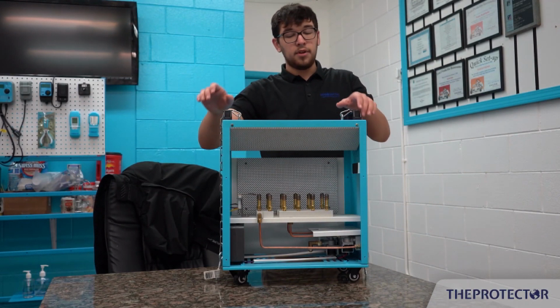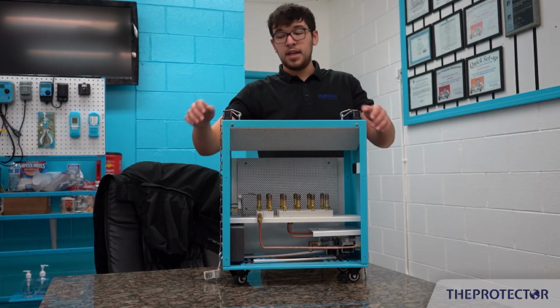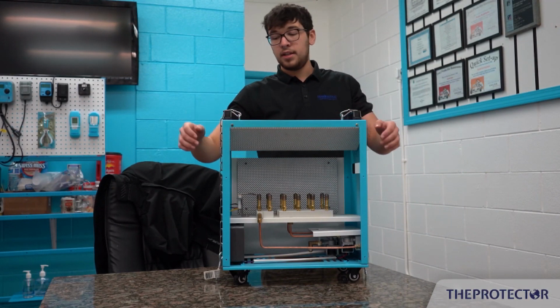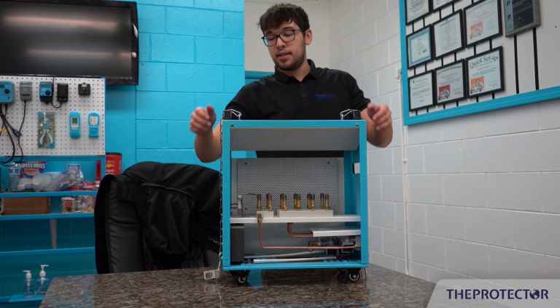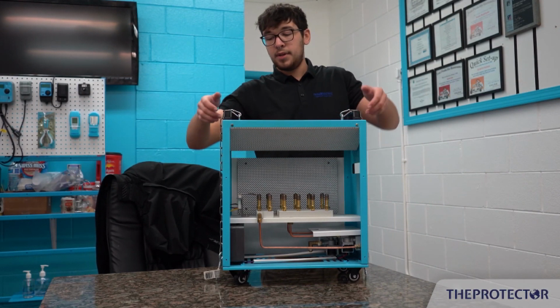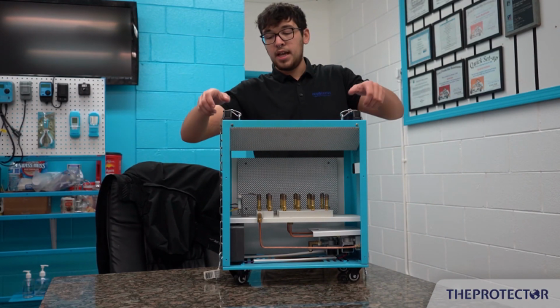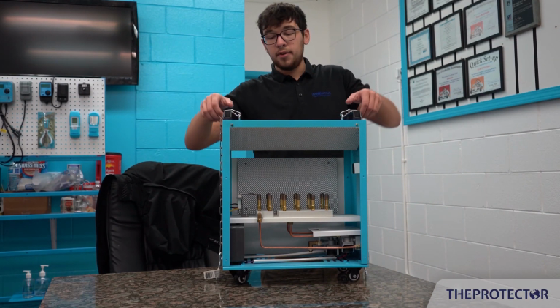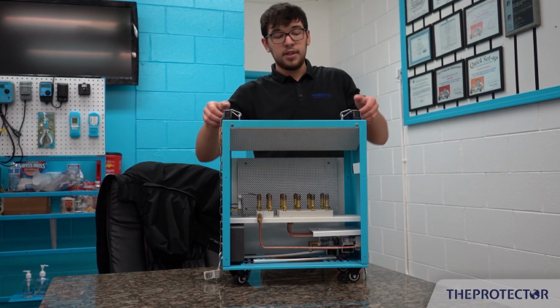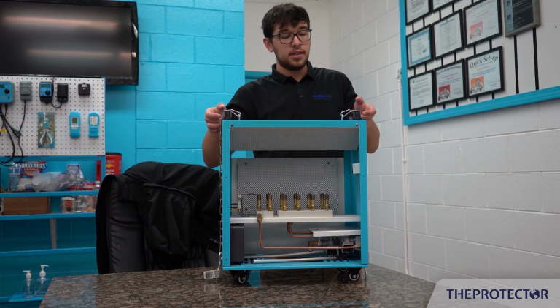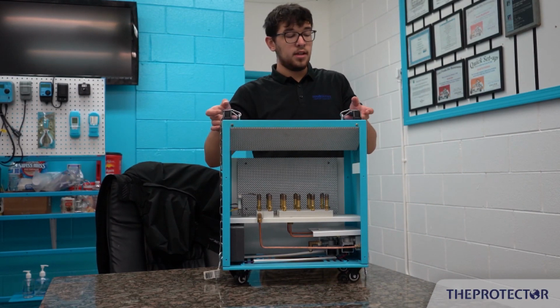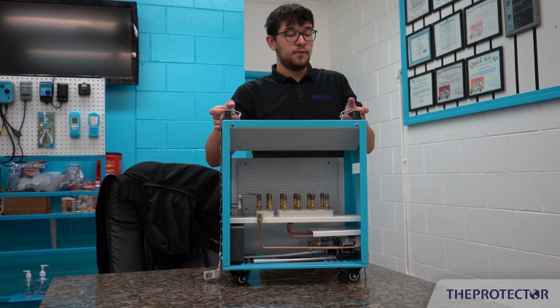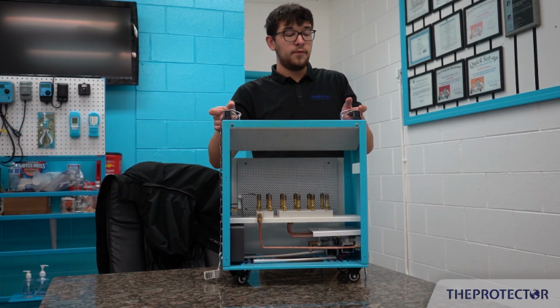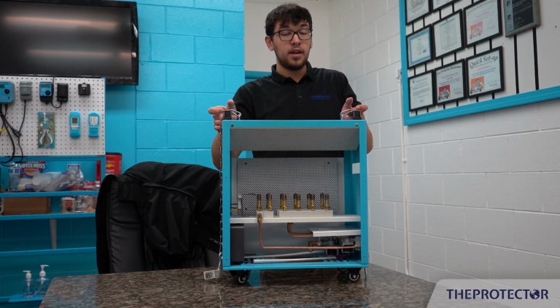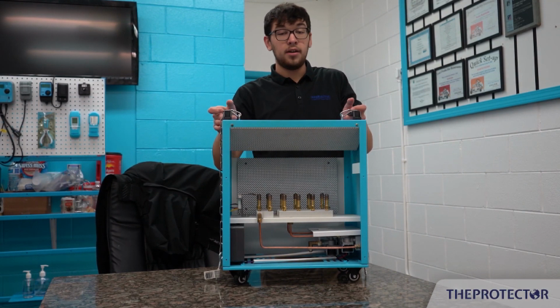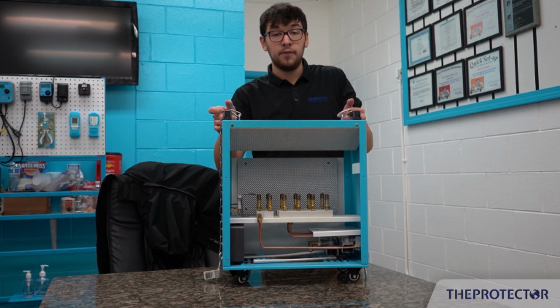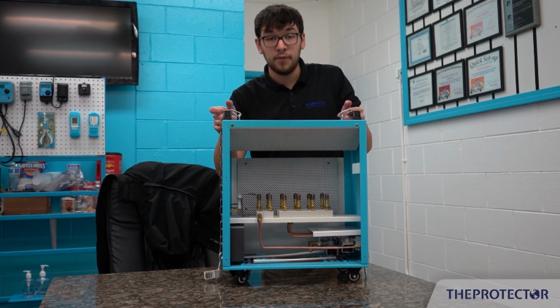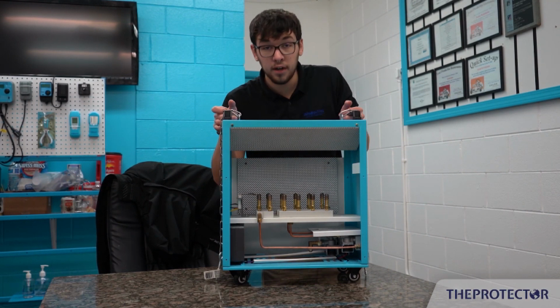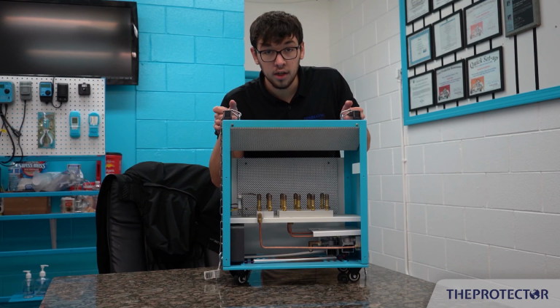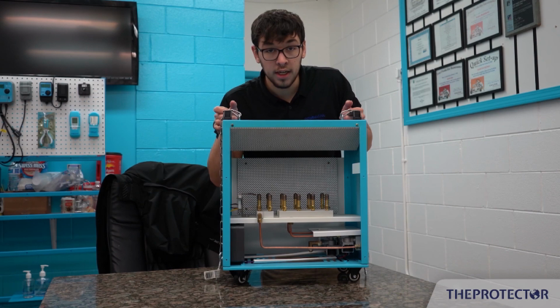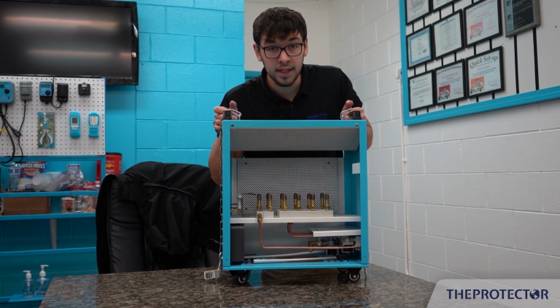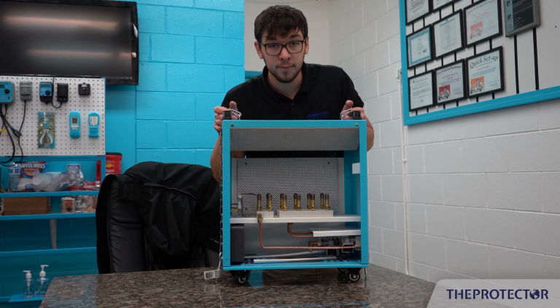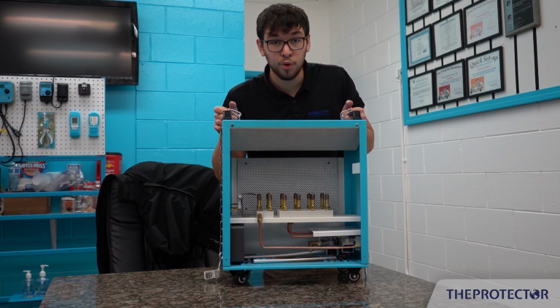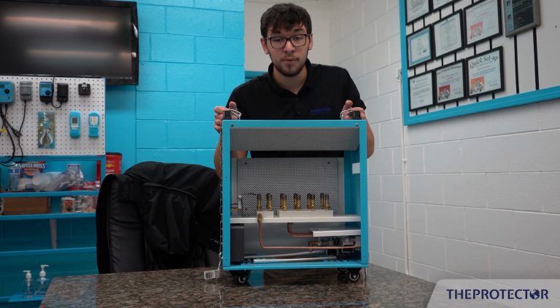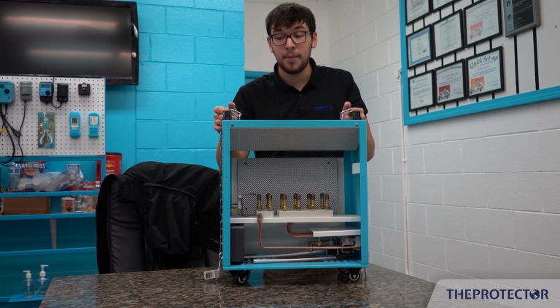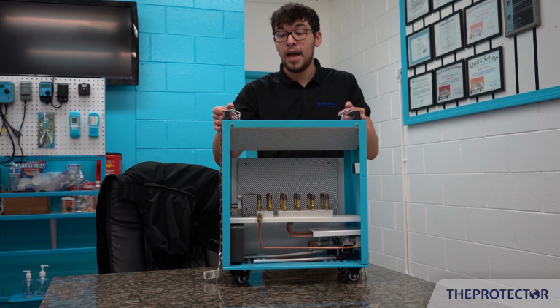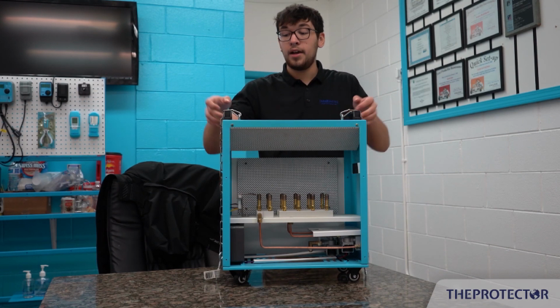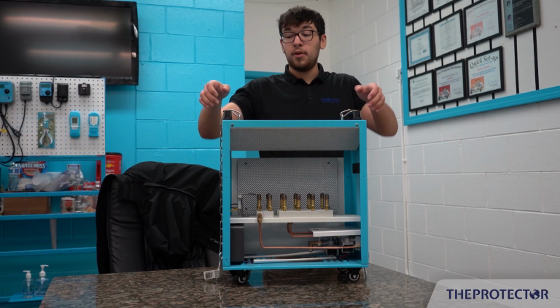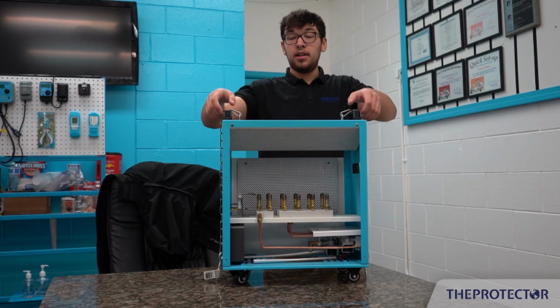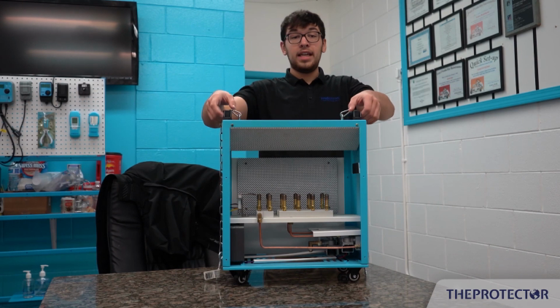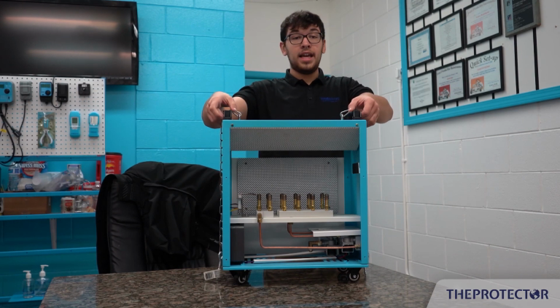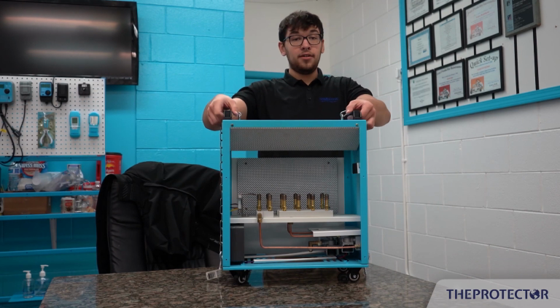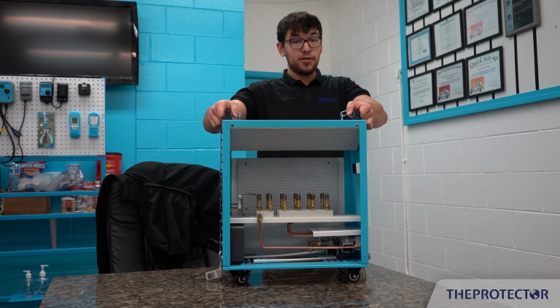One of the main things we have are these very, very nice, premium, high-quality handles.